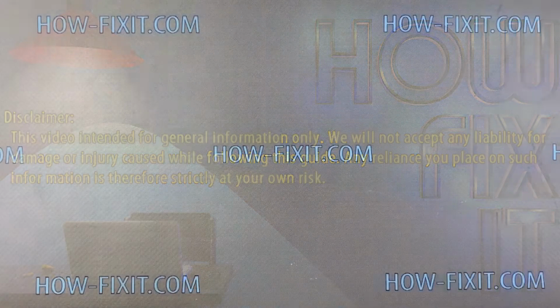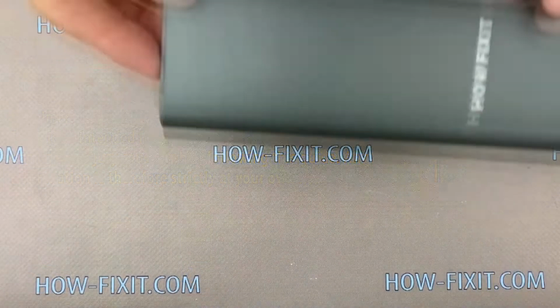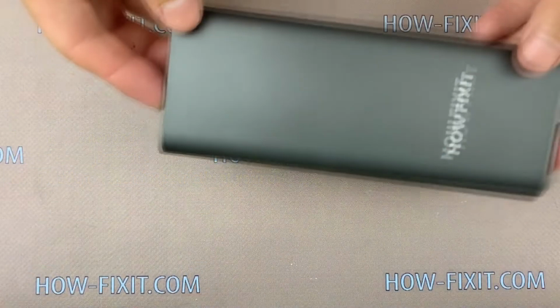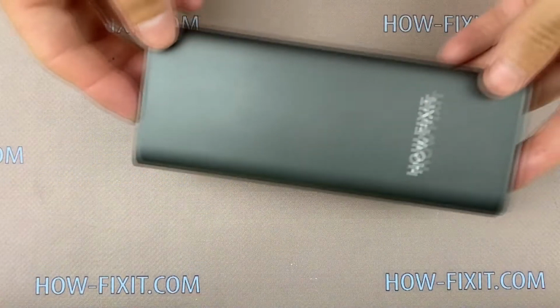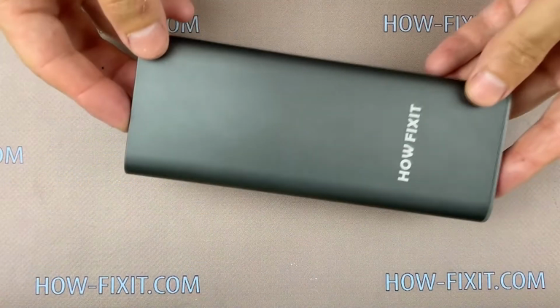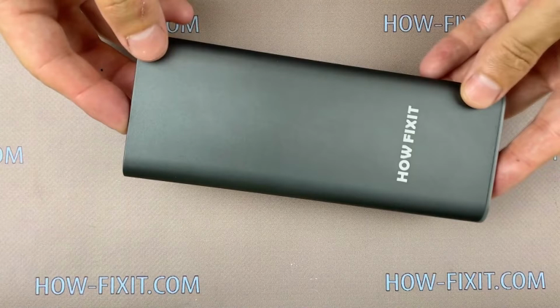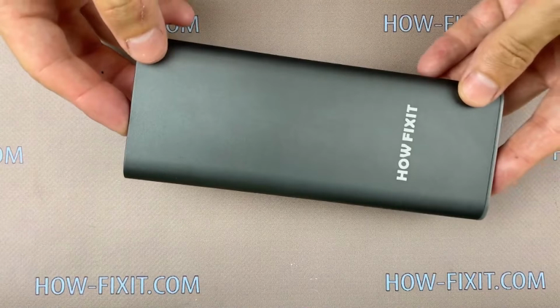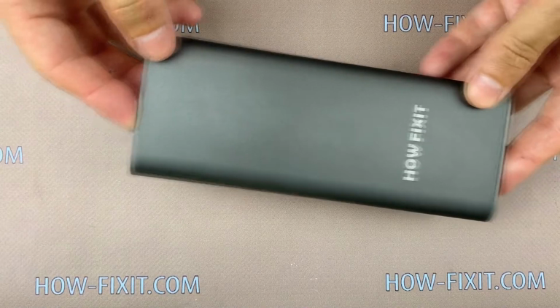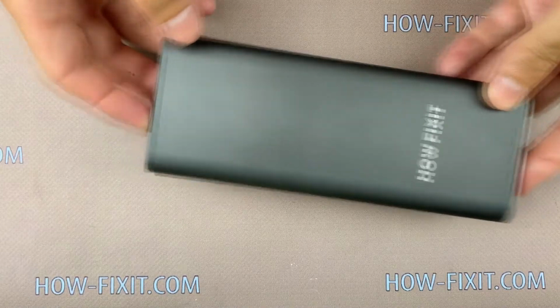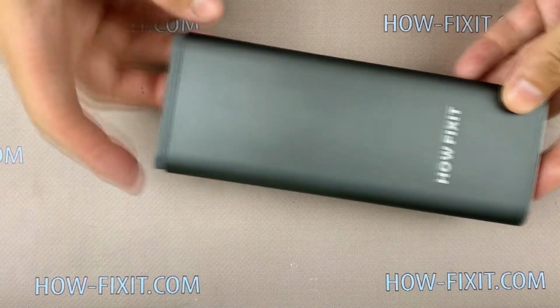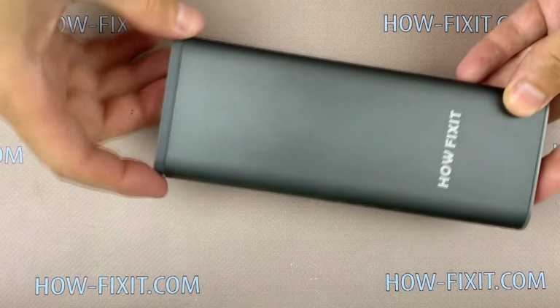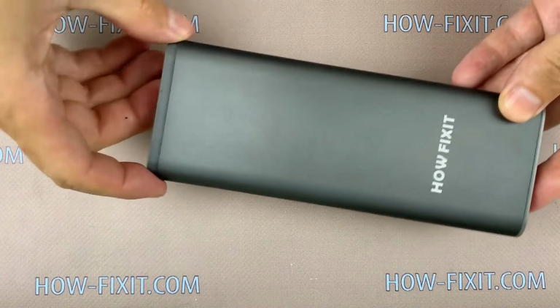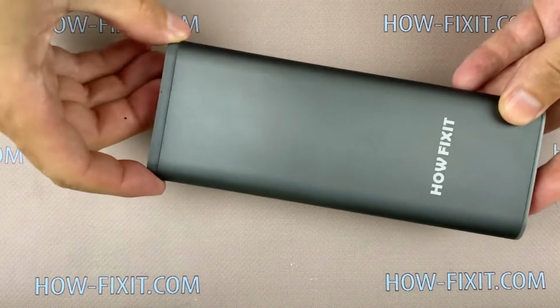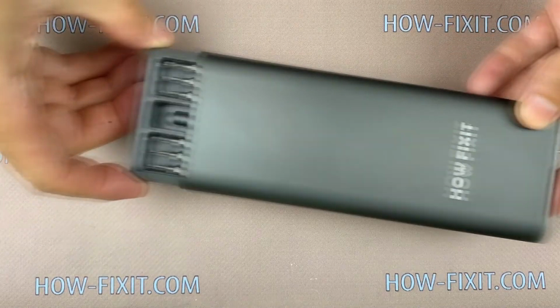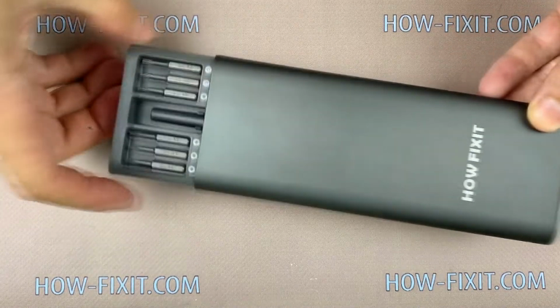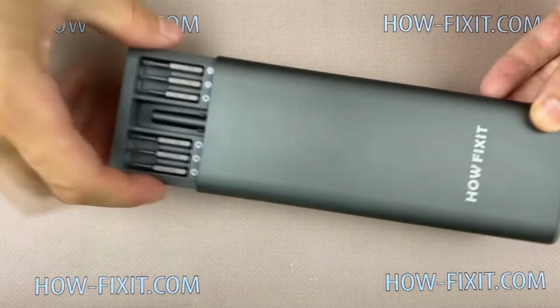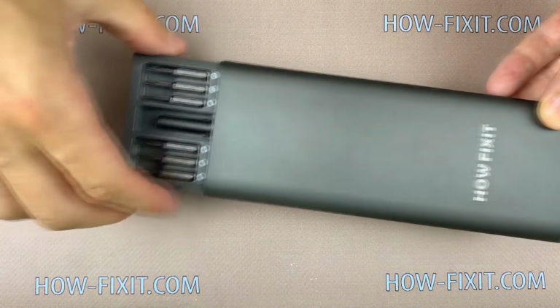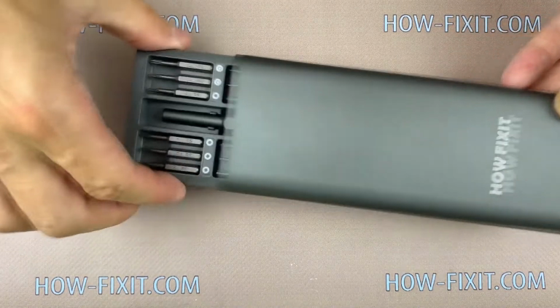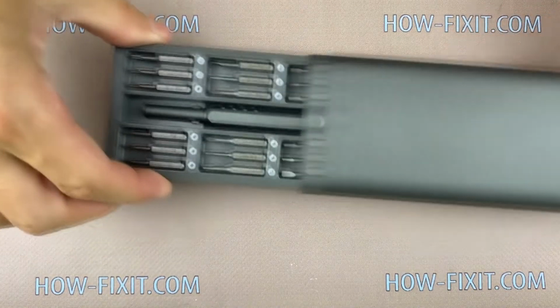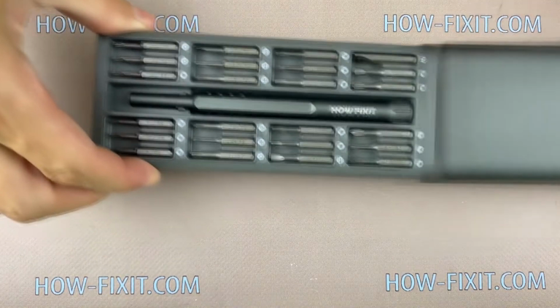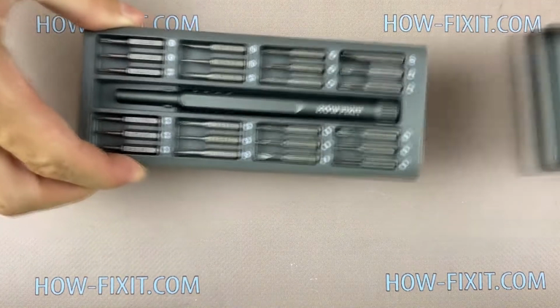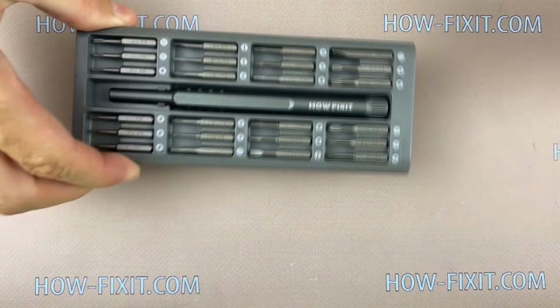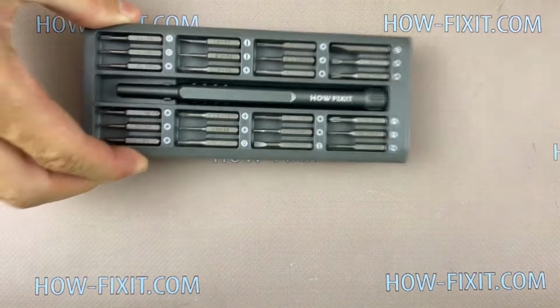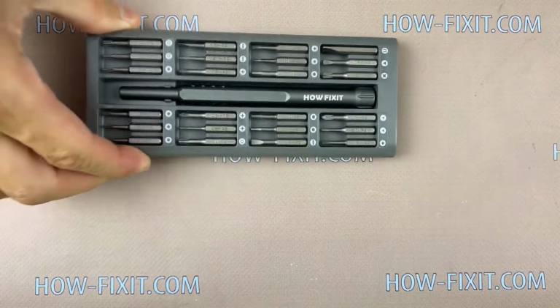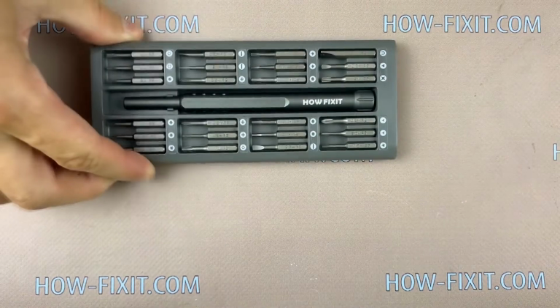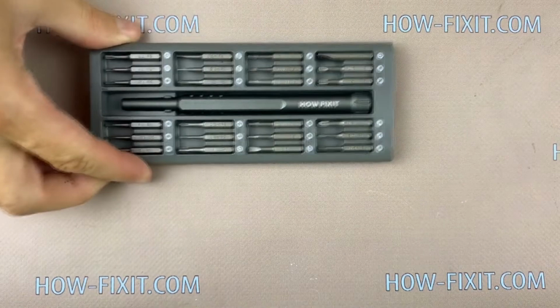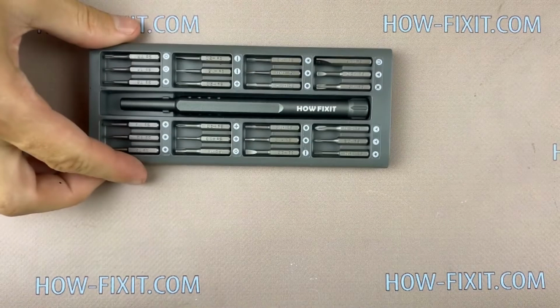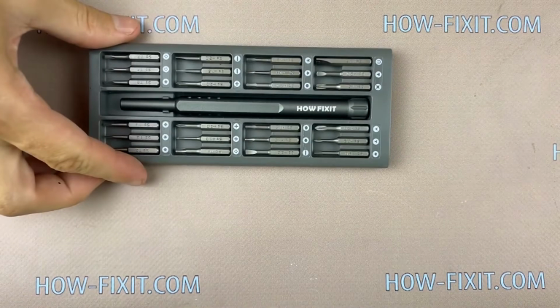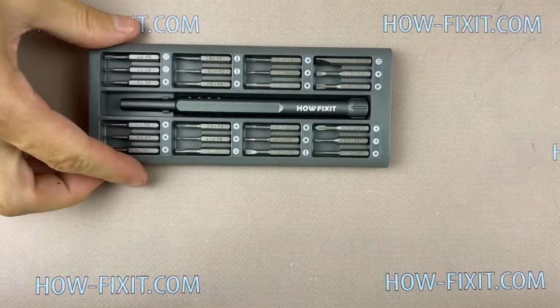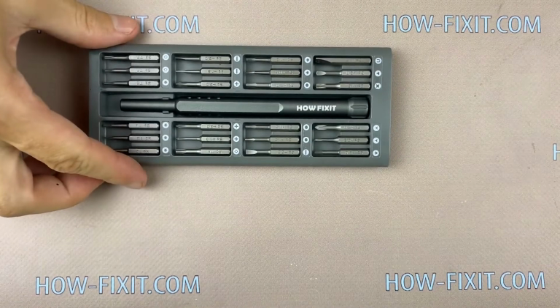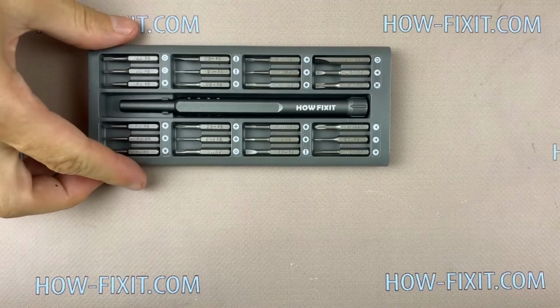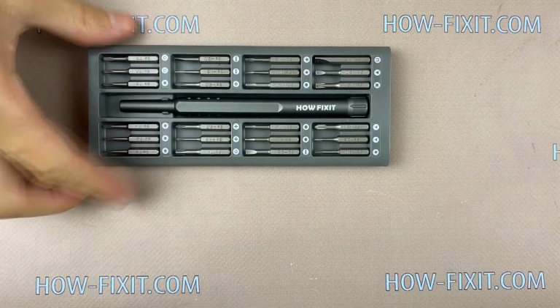Hello everyone, today I show you how to assemble iPhone X and replace the battery.